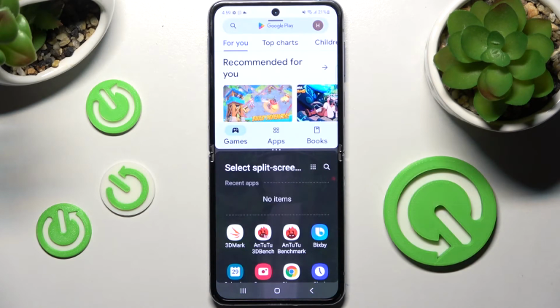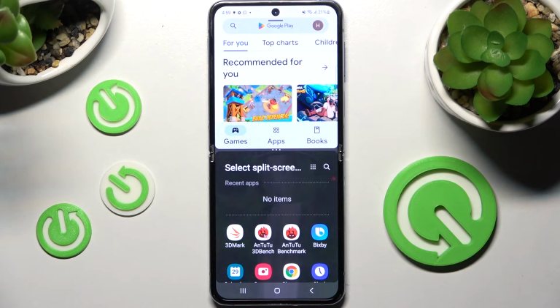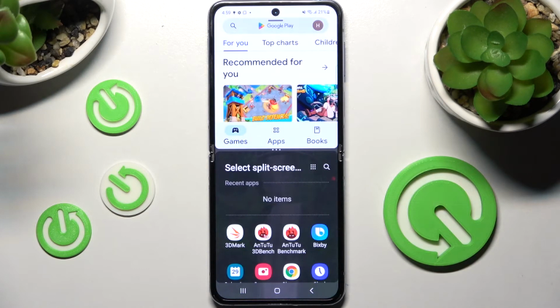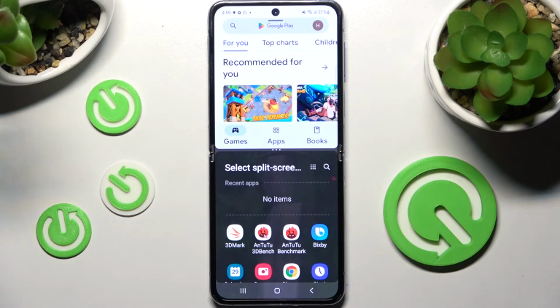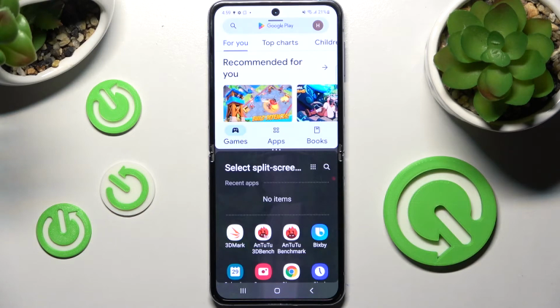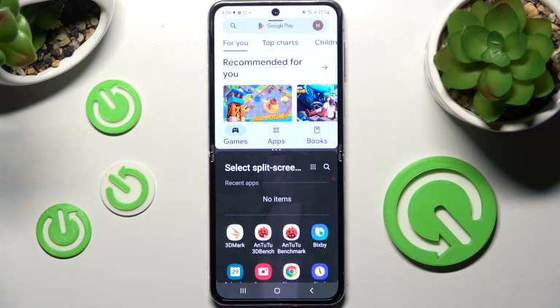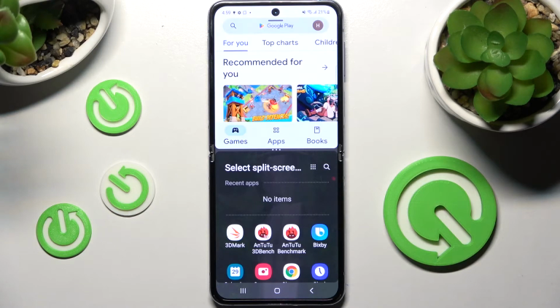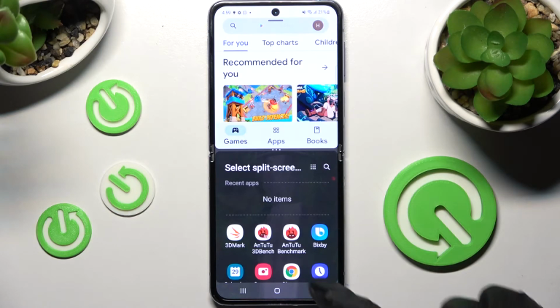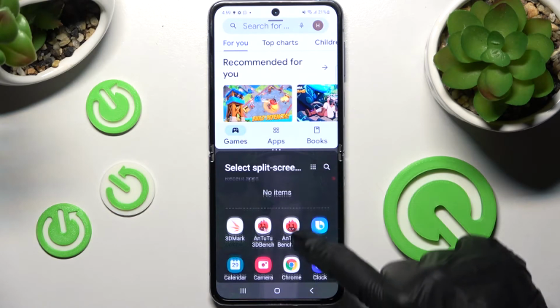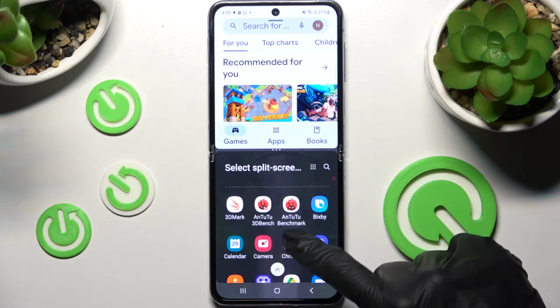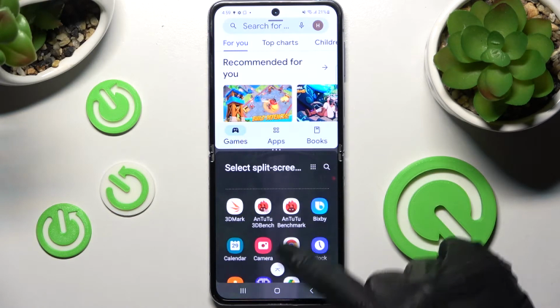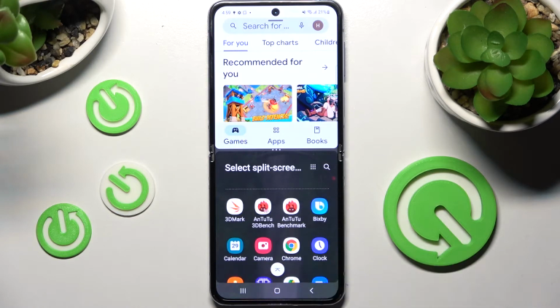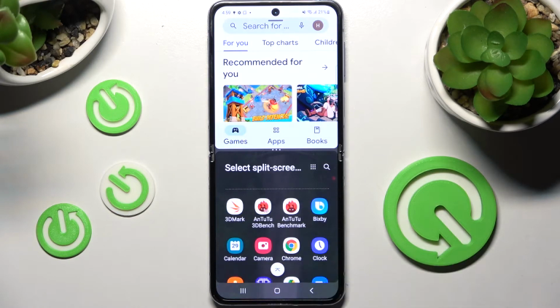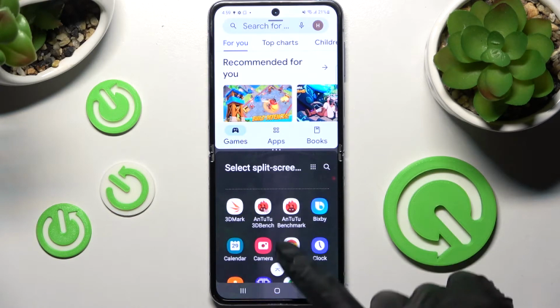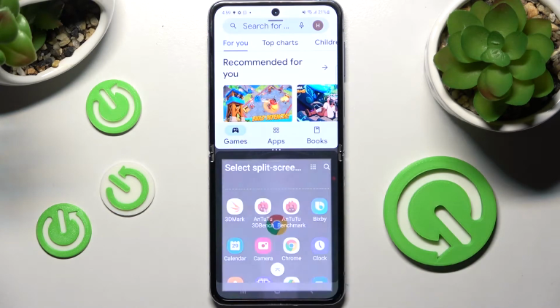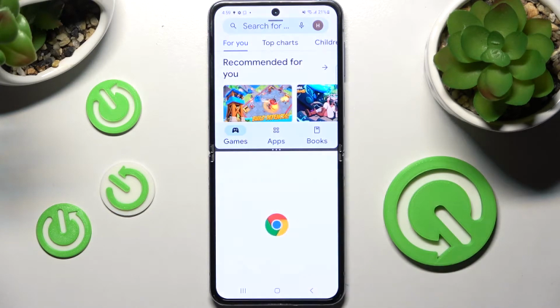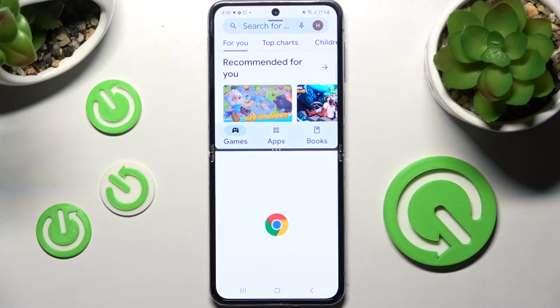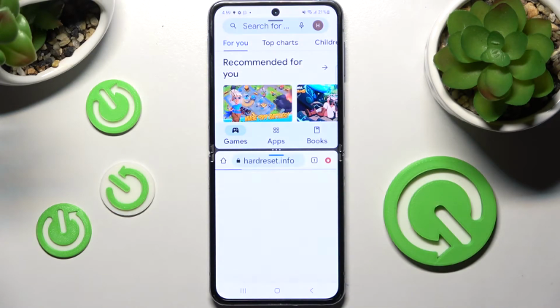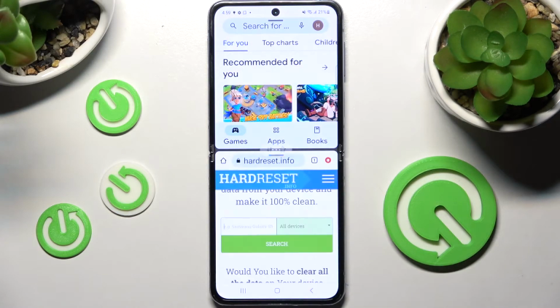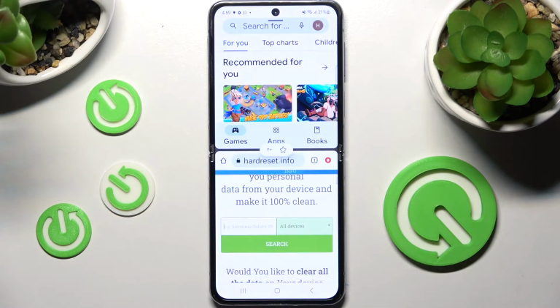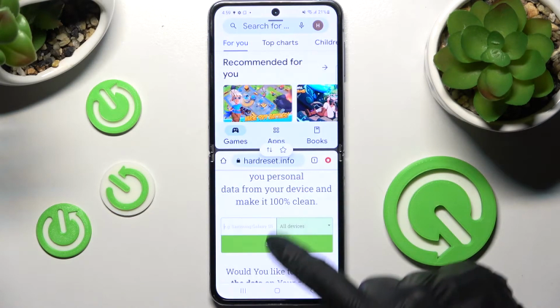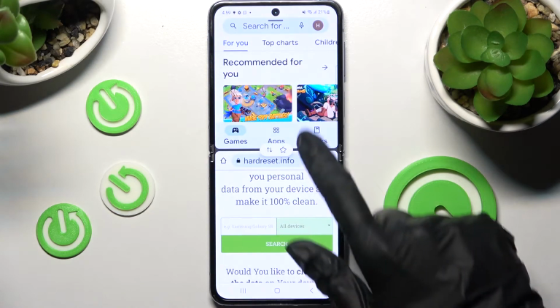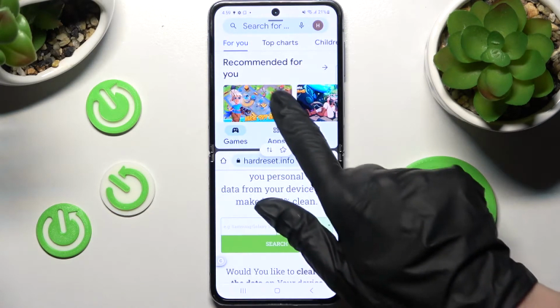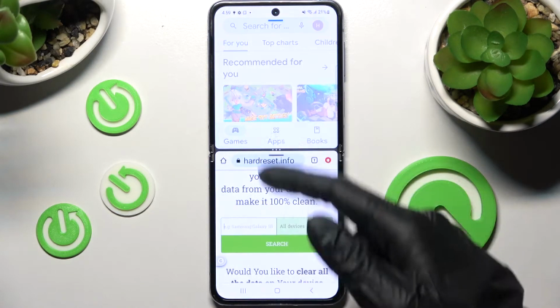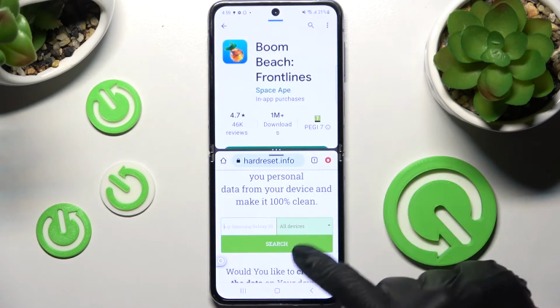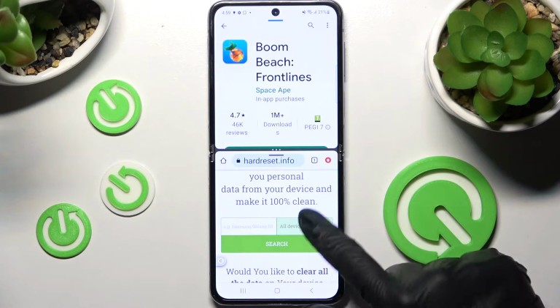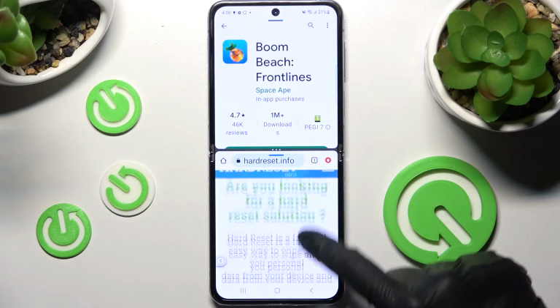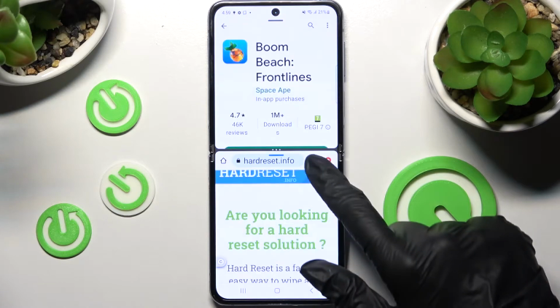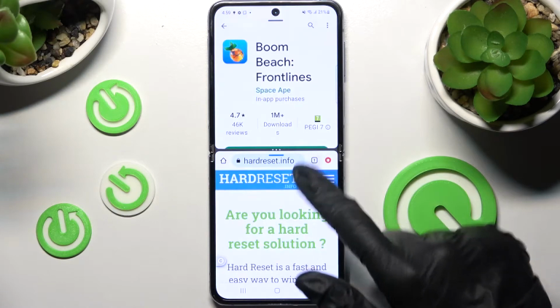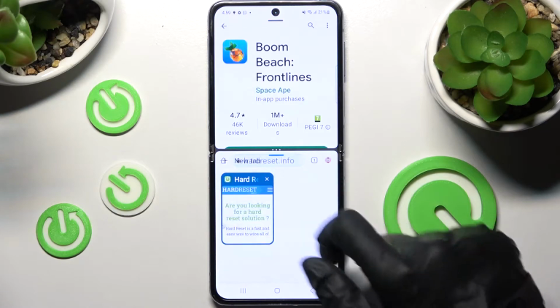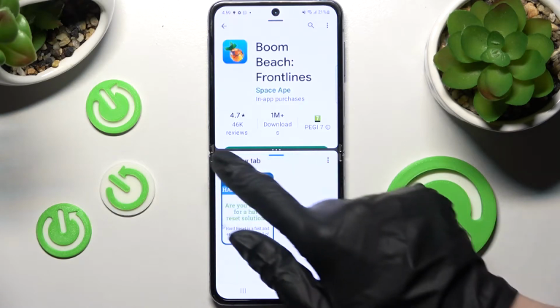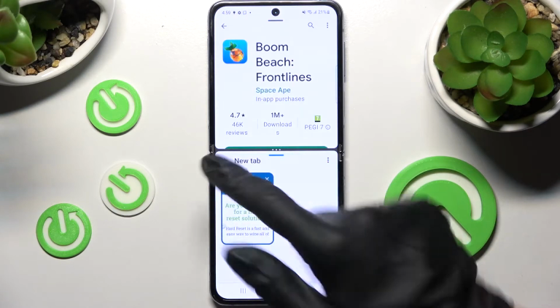After that select the other app, and as you can see now I can use both at the same time.